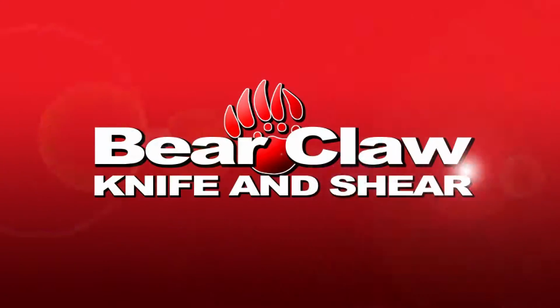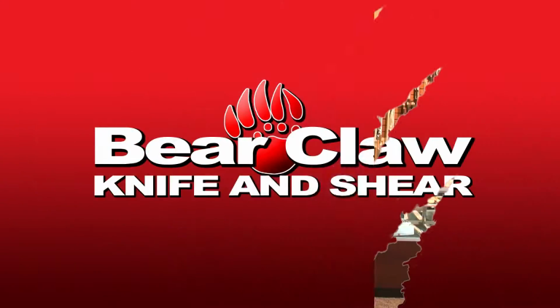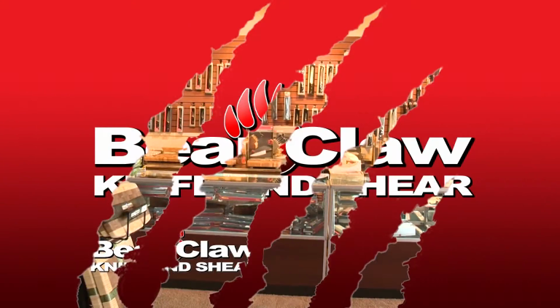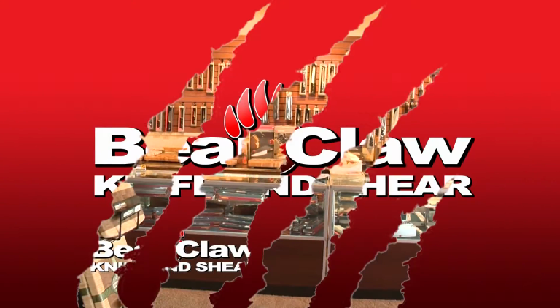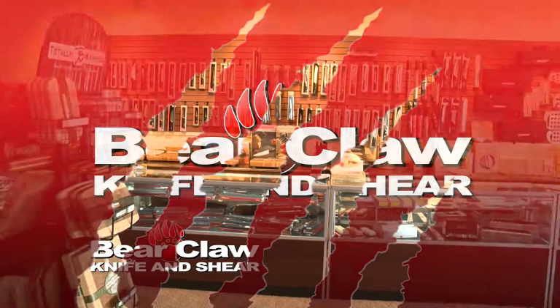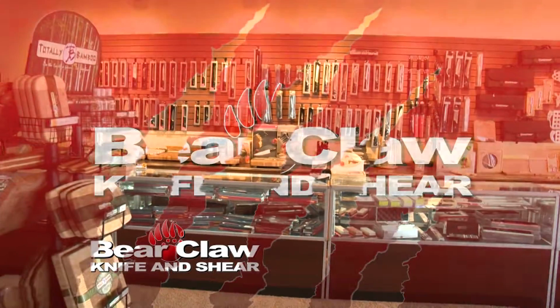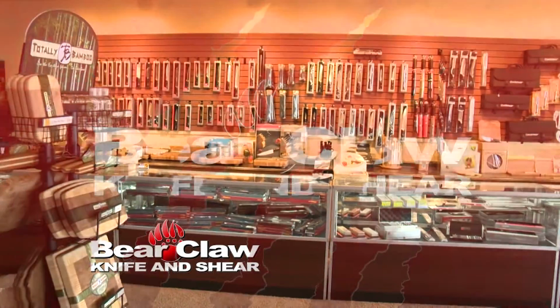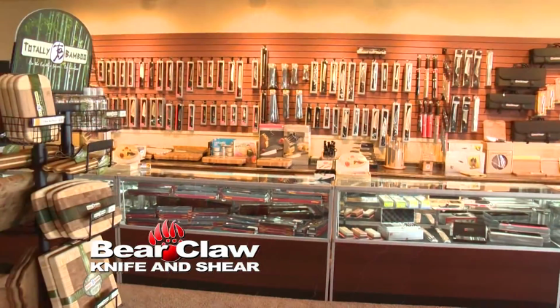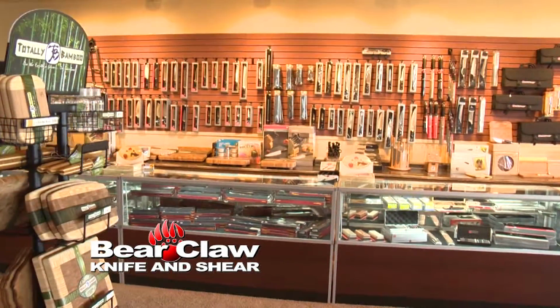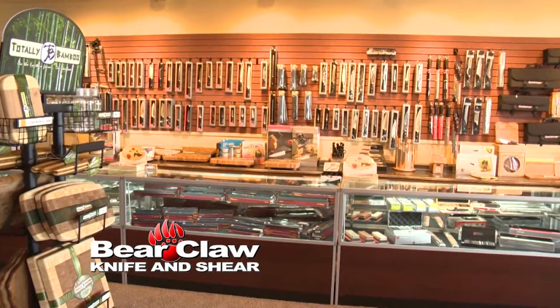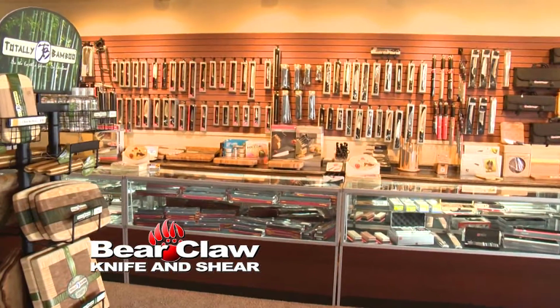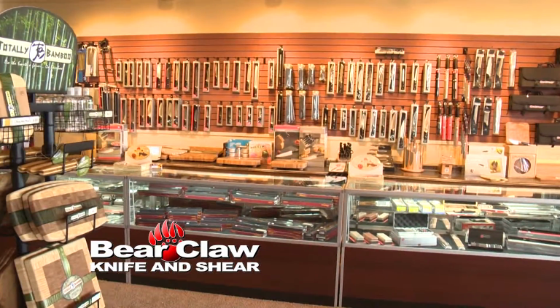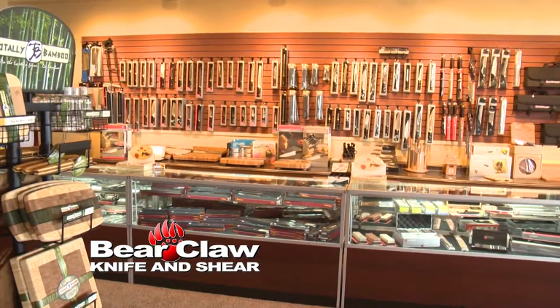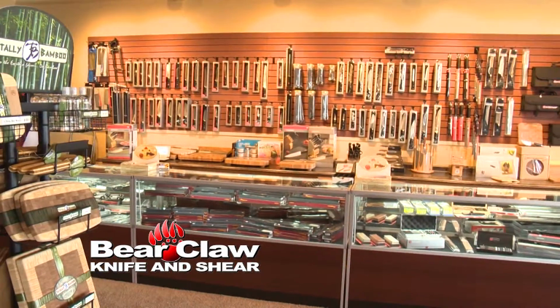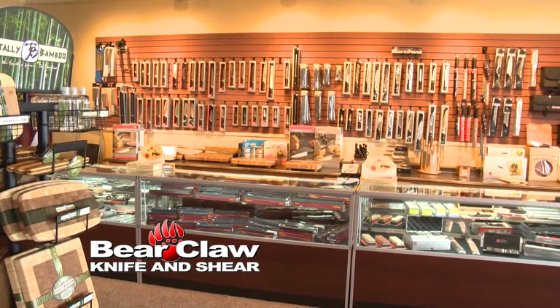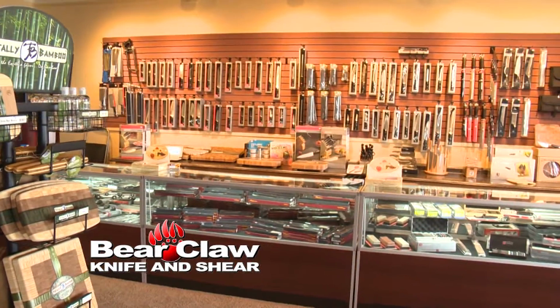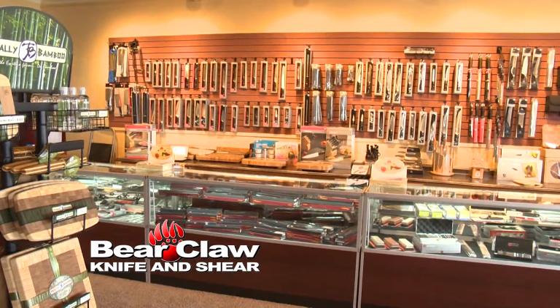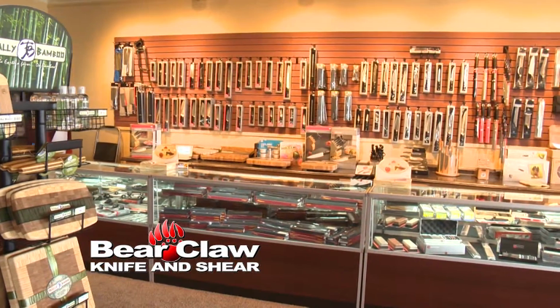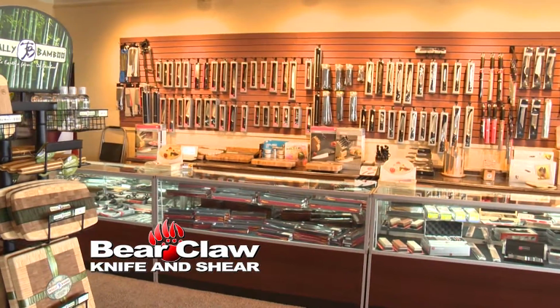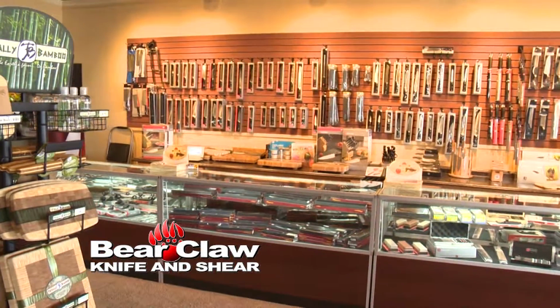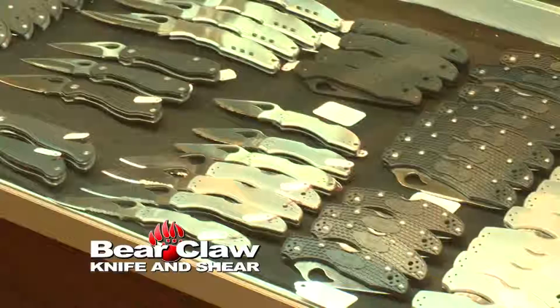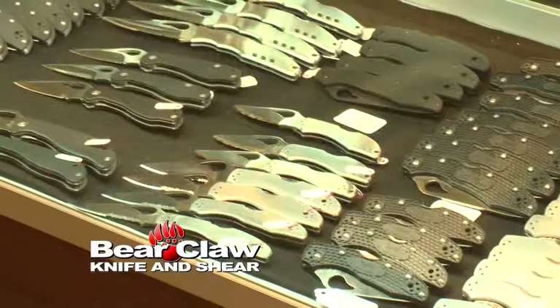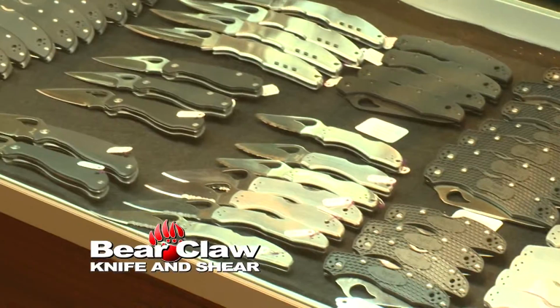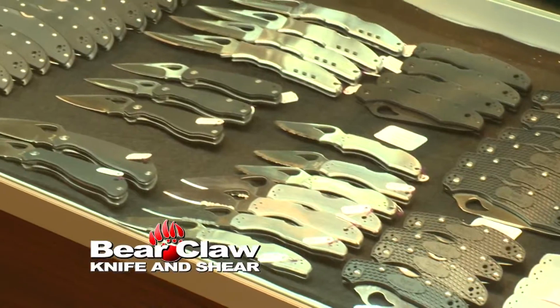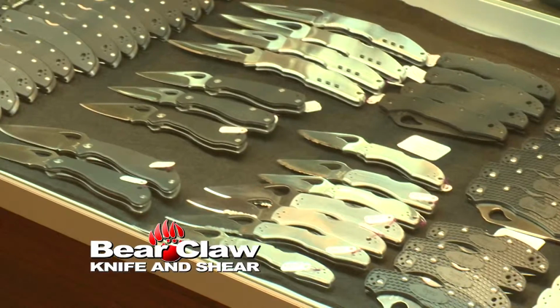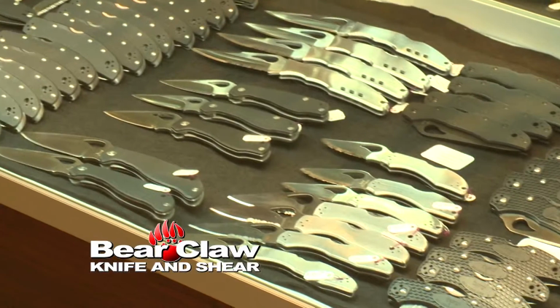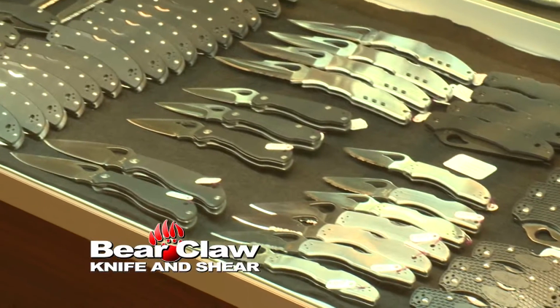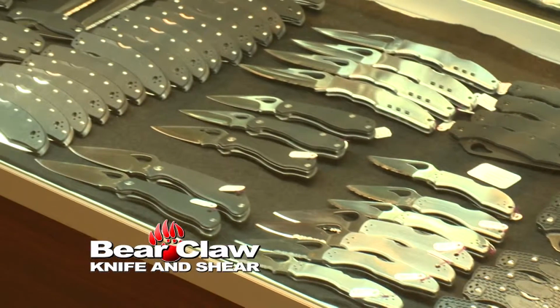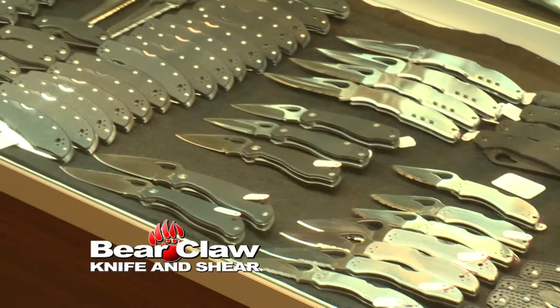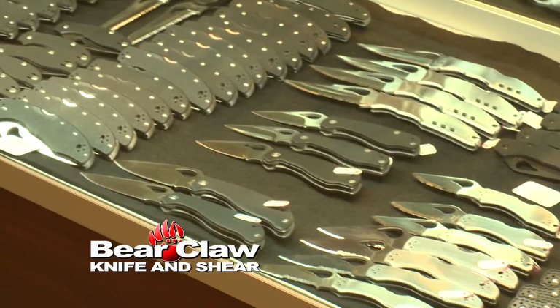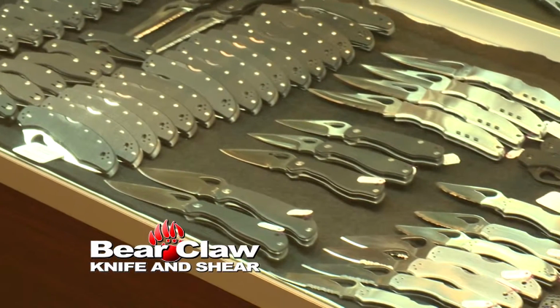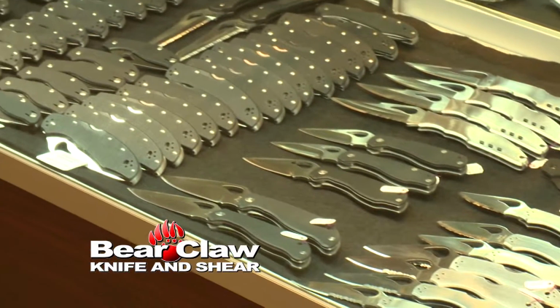Bear Claw Country! Hi, I'm Richard with Bear Claw Knife and Shear. Bear Claw is more than just another pretty cutlery store.